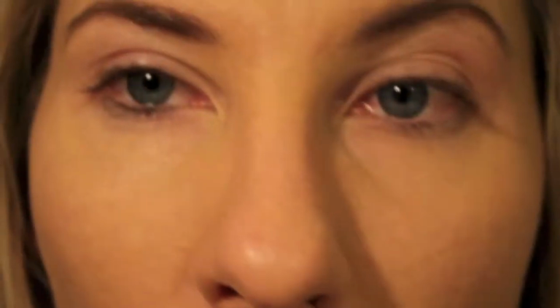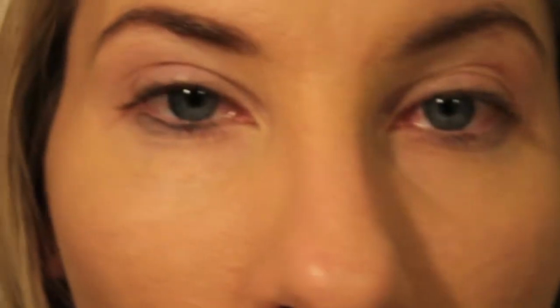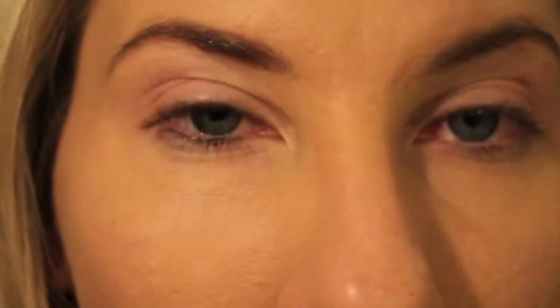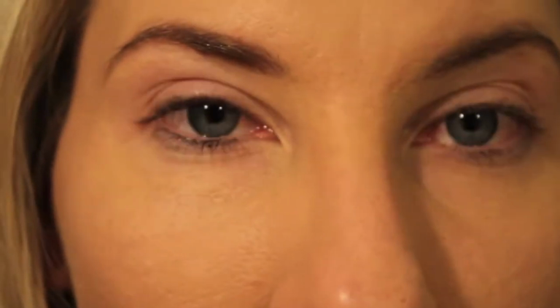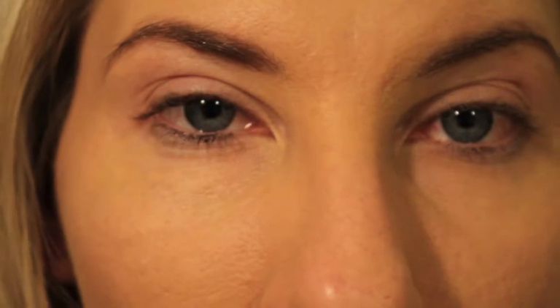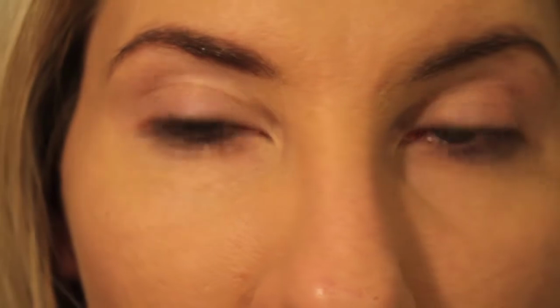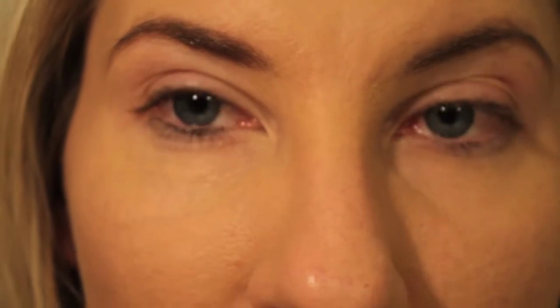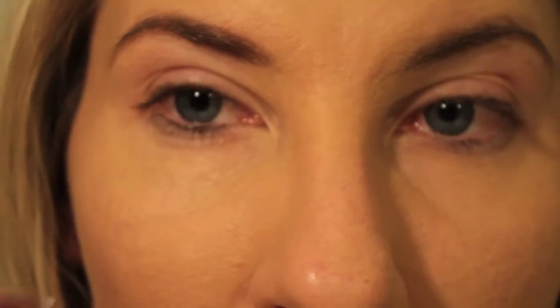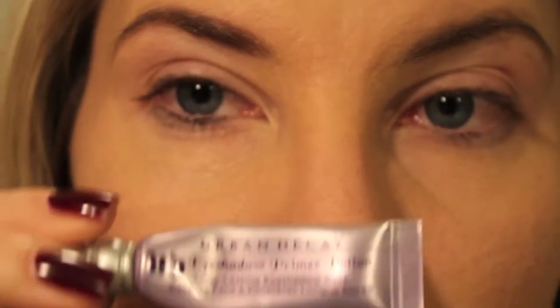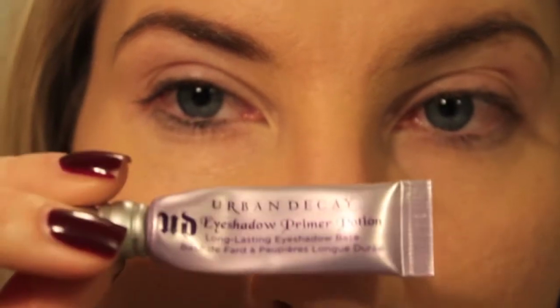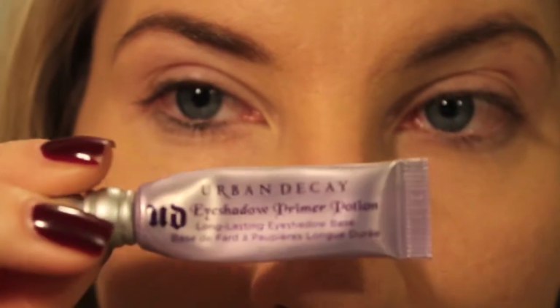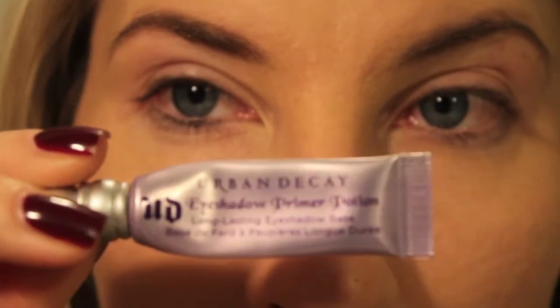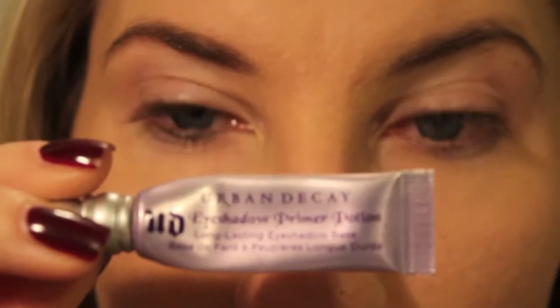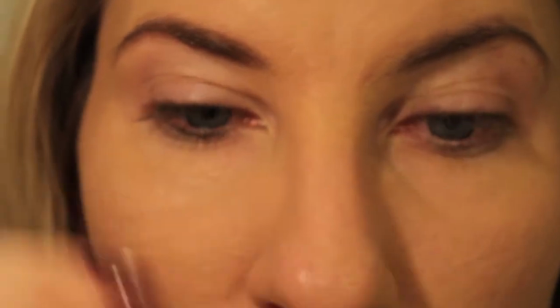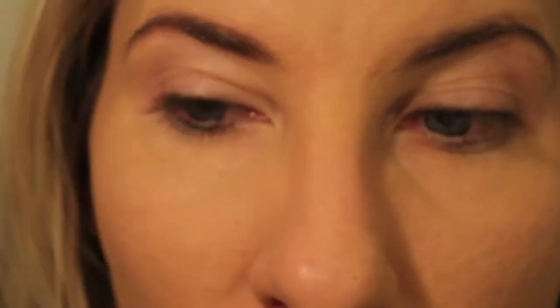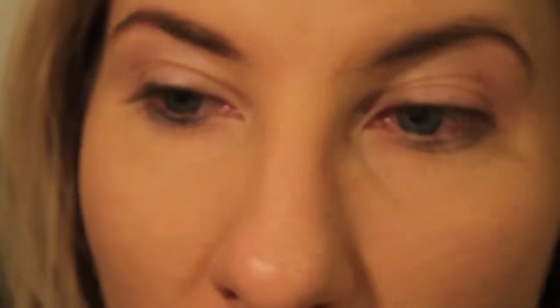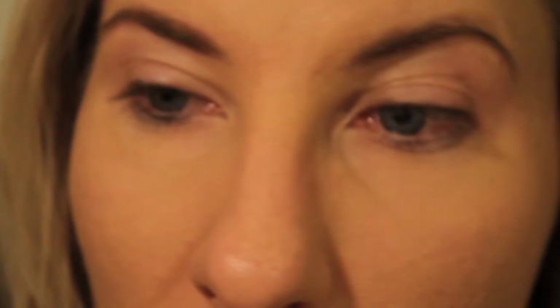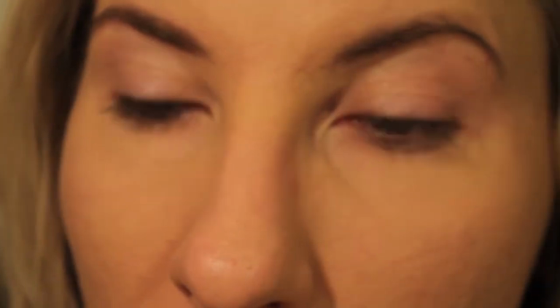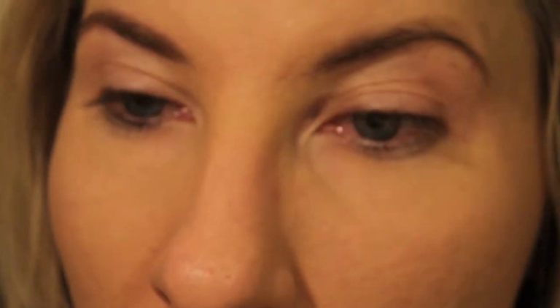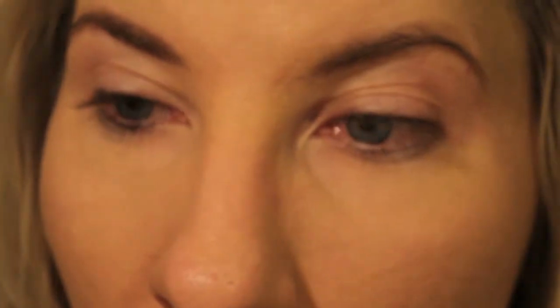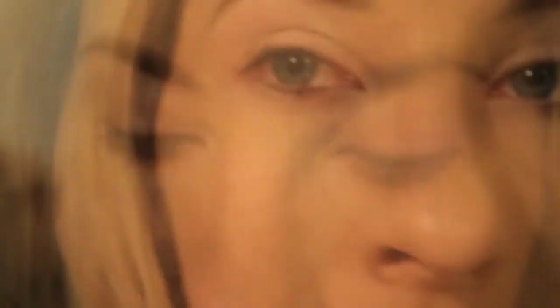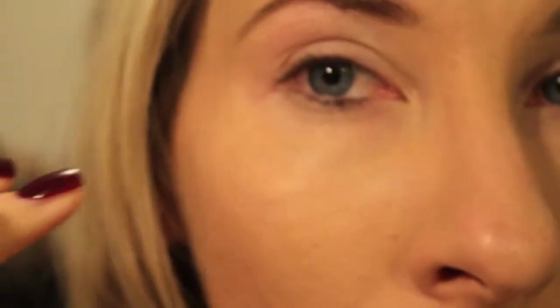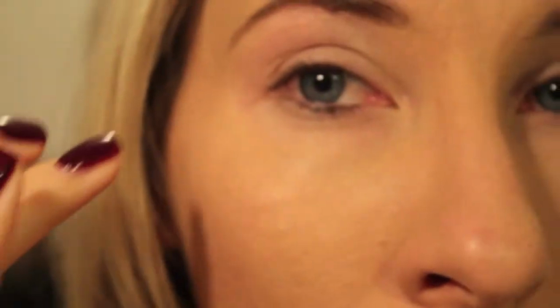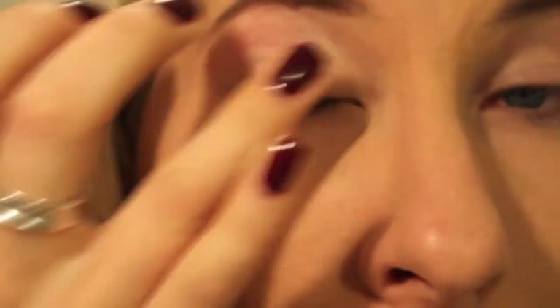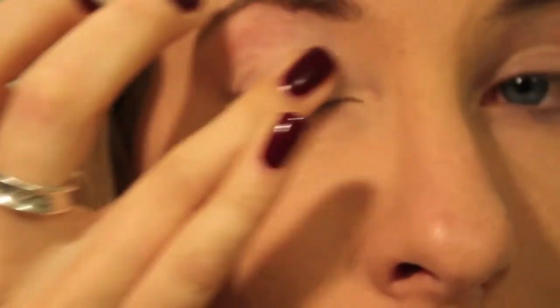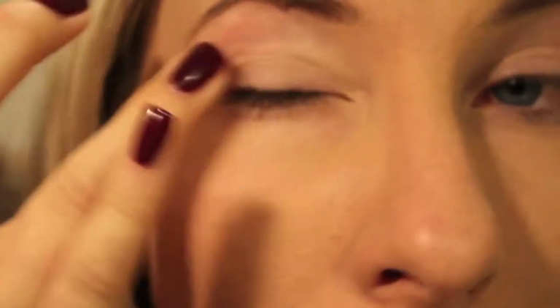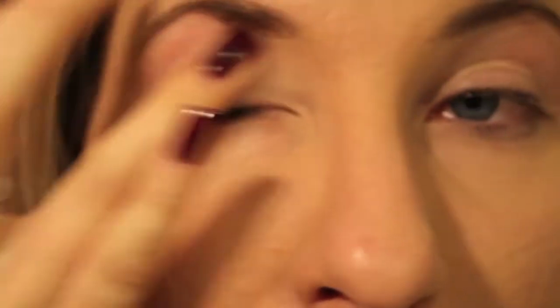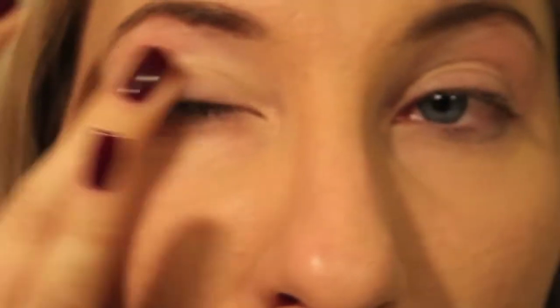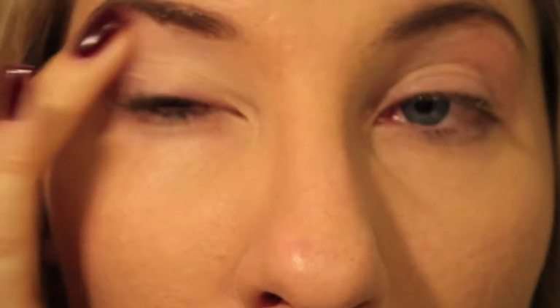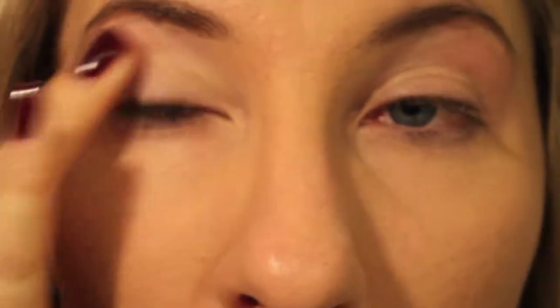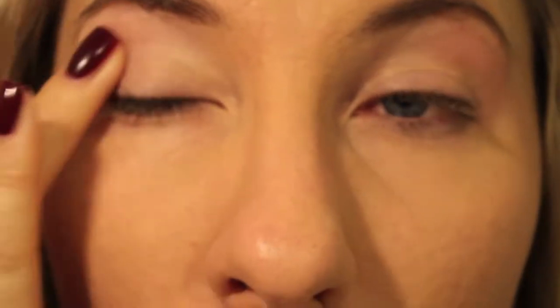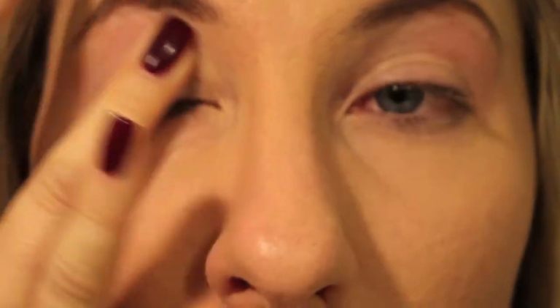I'm going to be using my Urban Decay Primer Potion. I'm going to spread that all over.